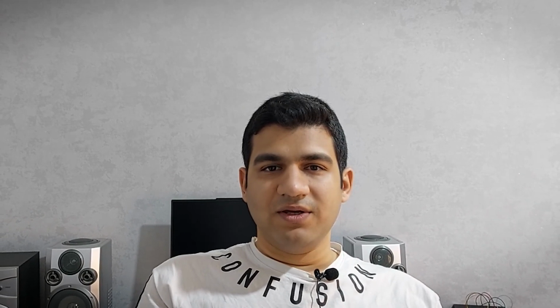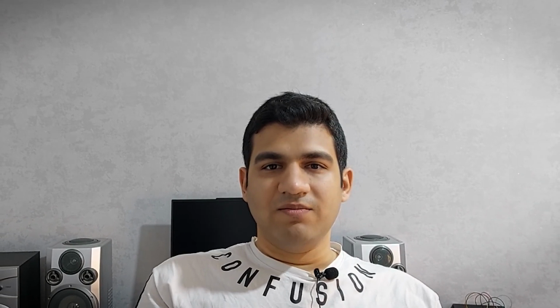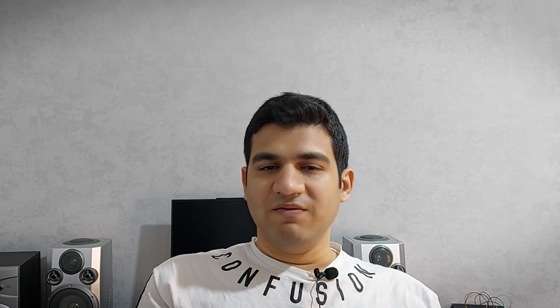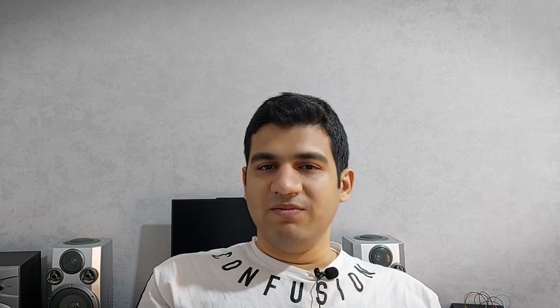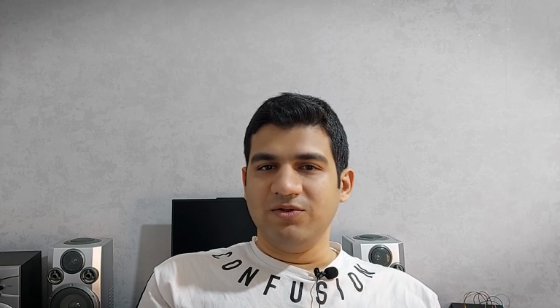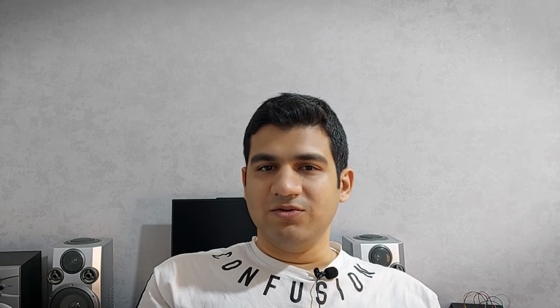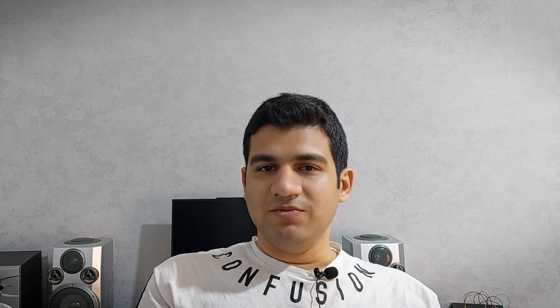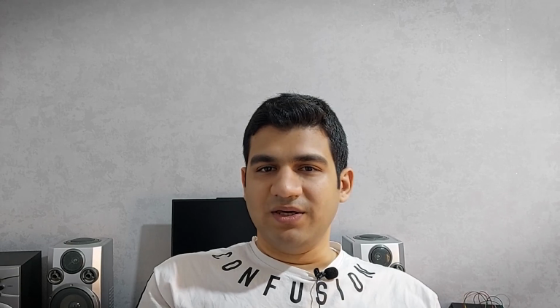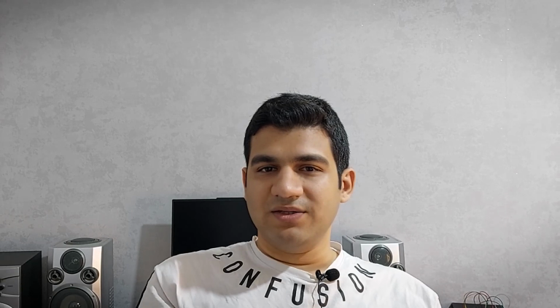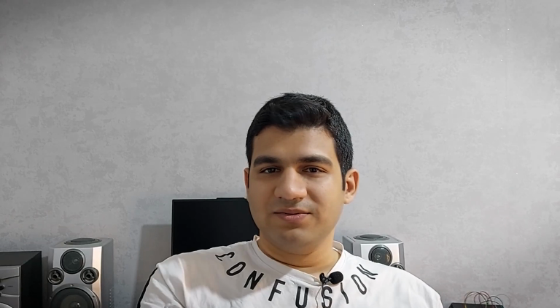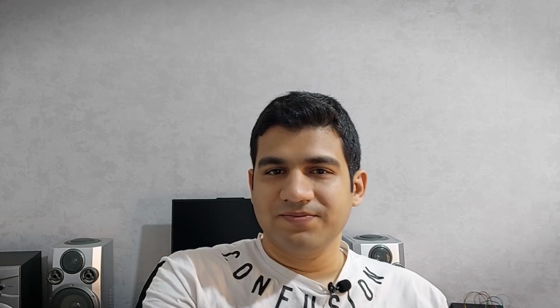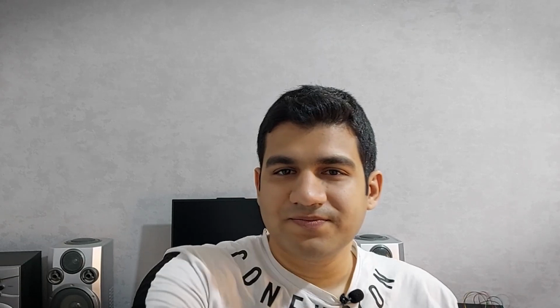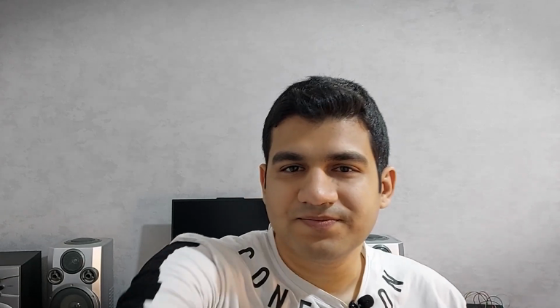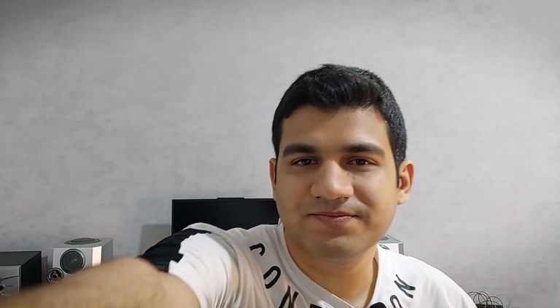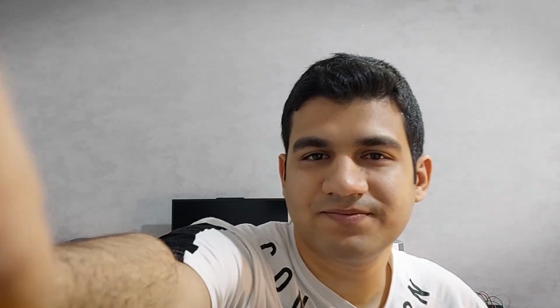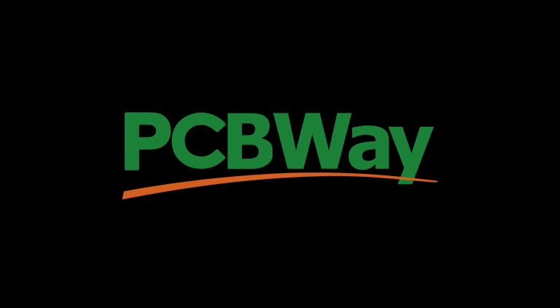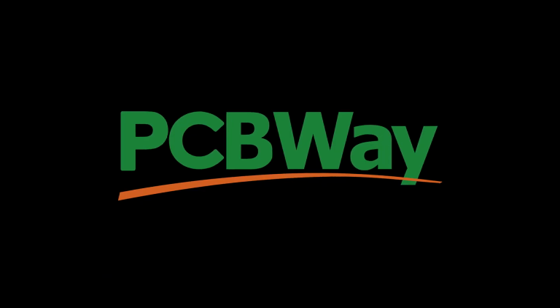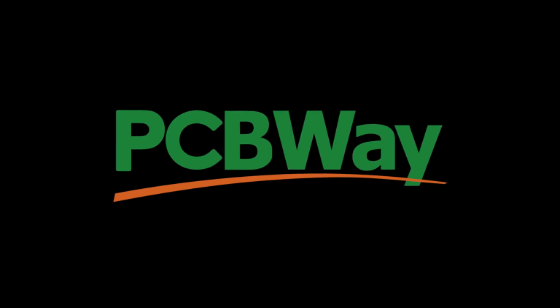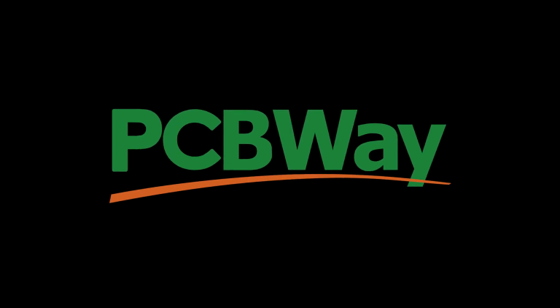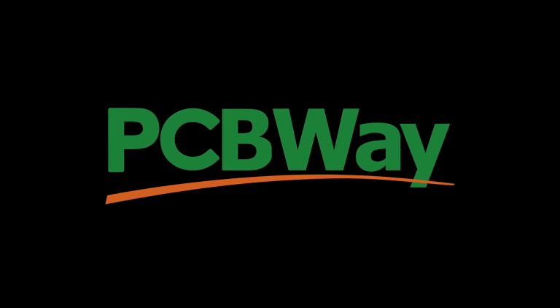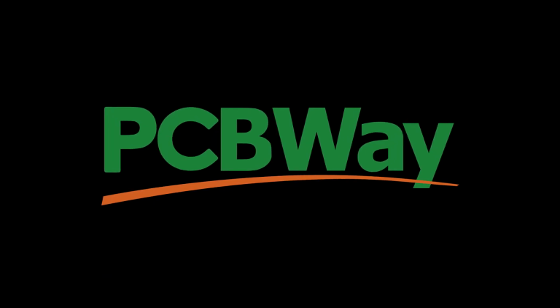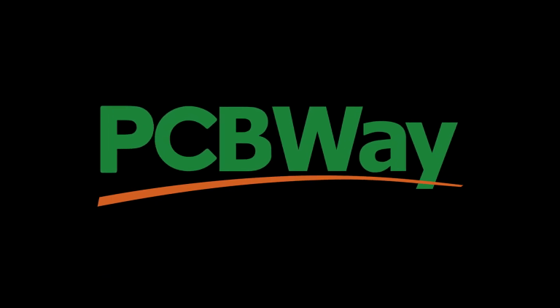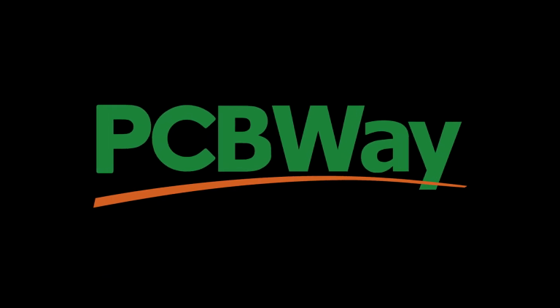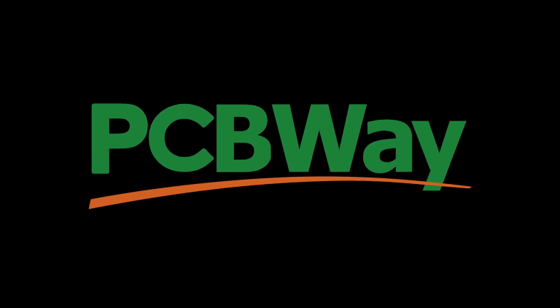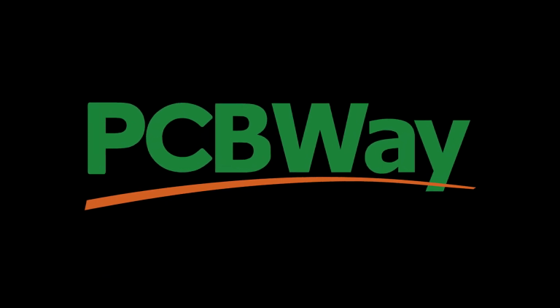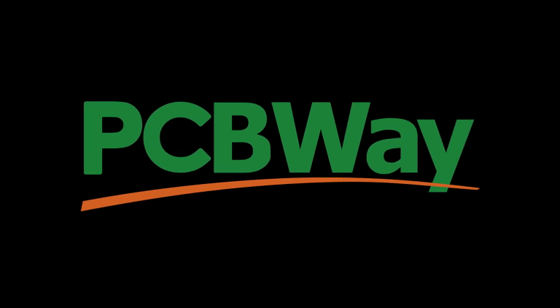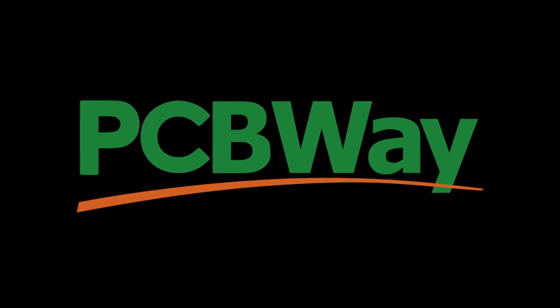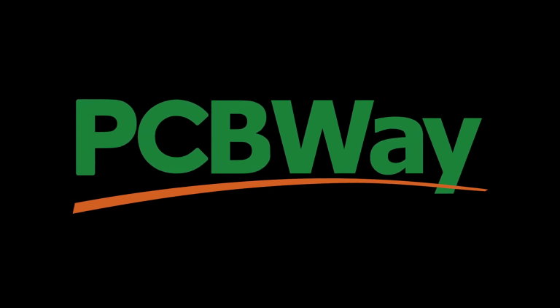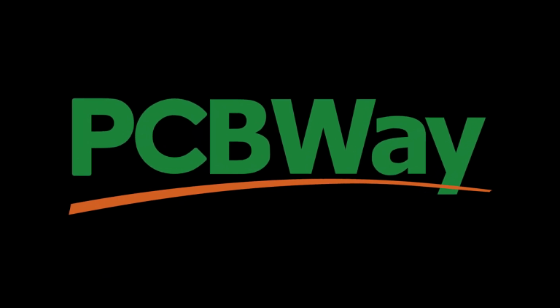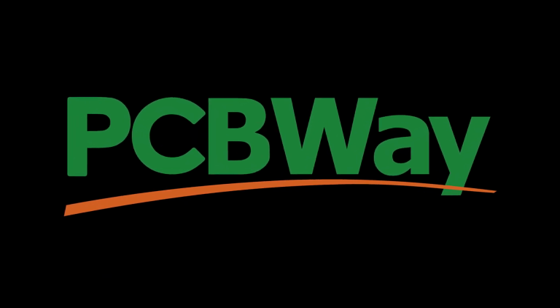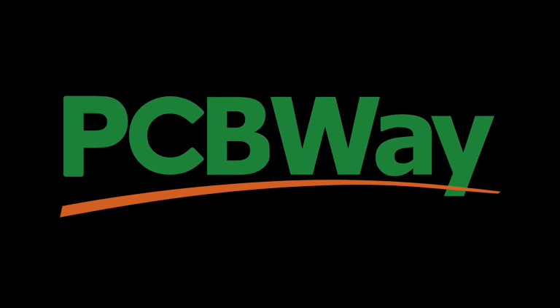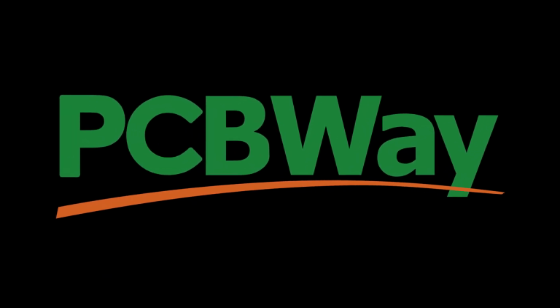Be with me to make it. This video is sponsored by PCBWay — more on them later.